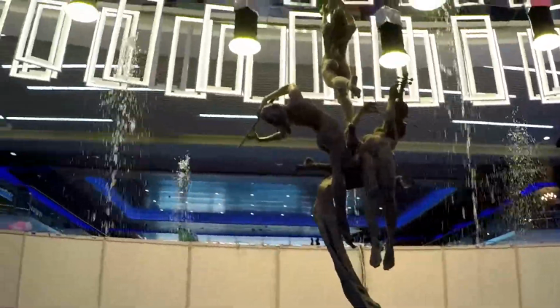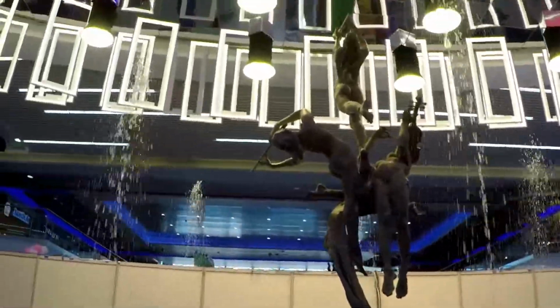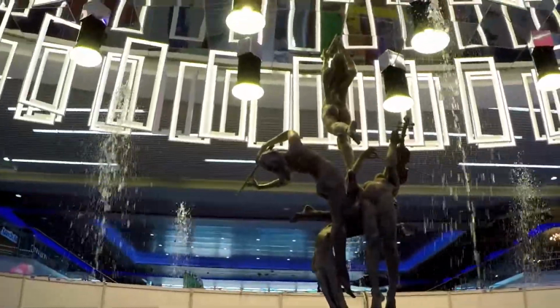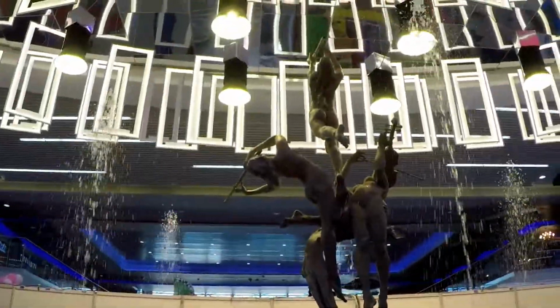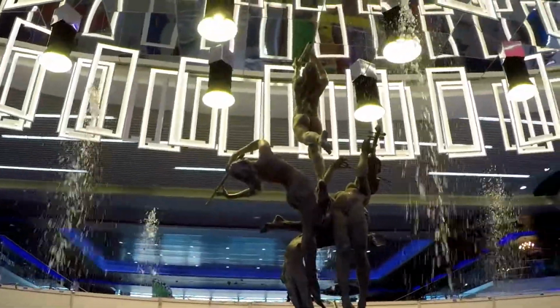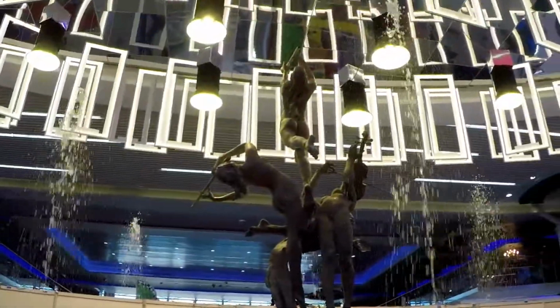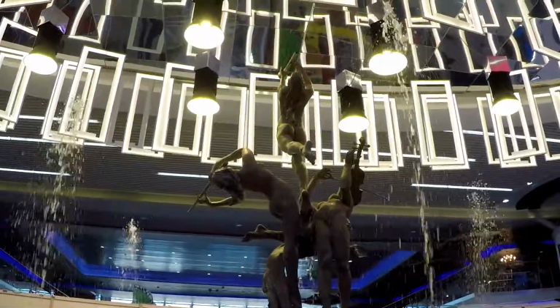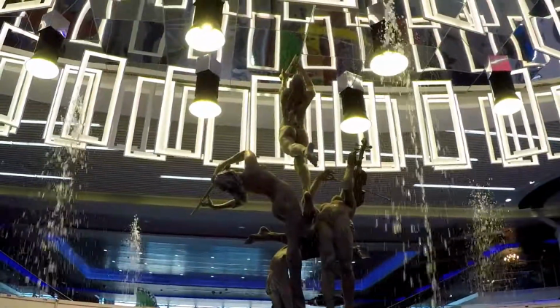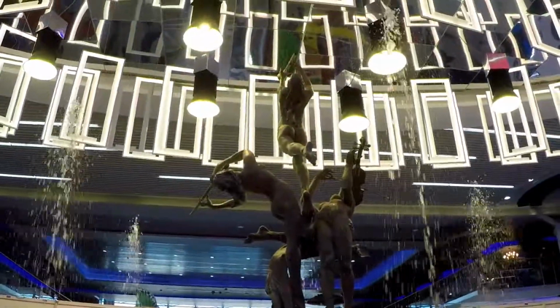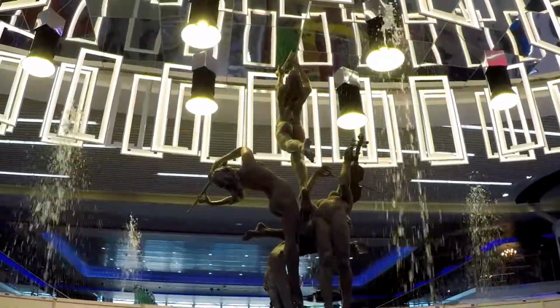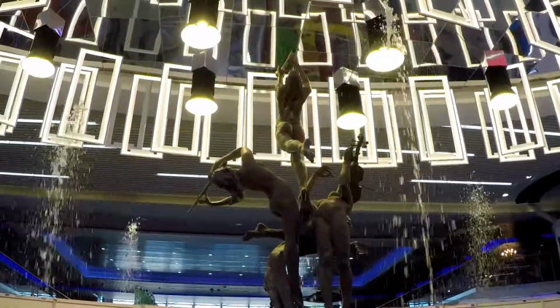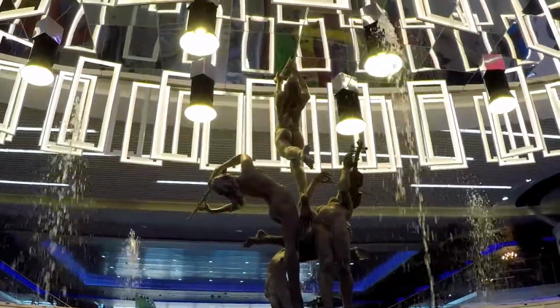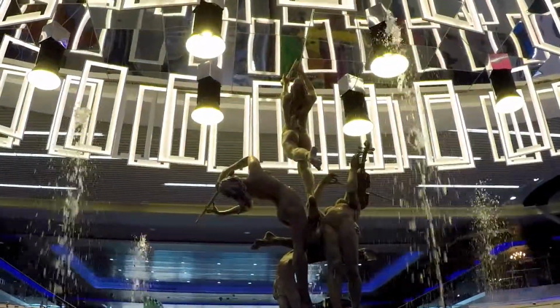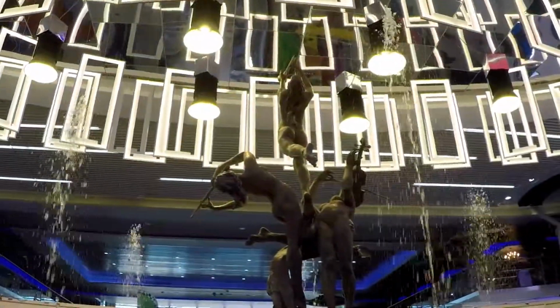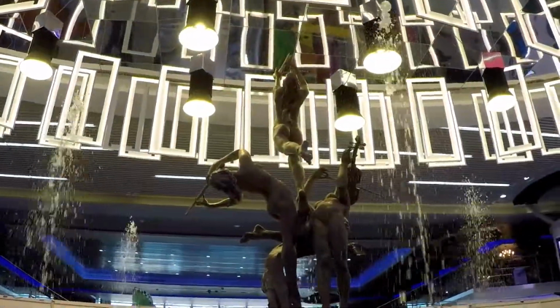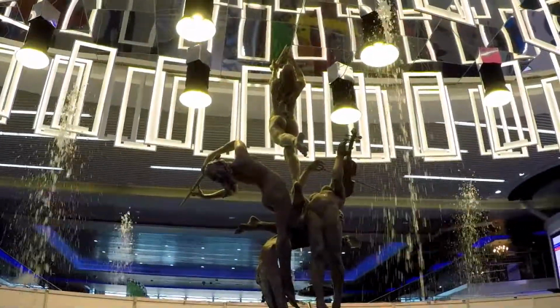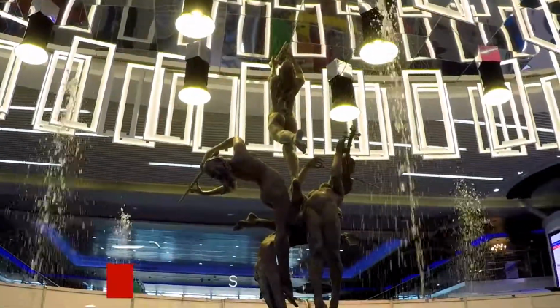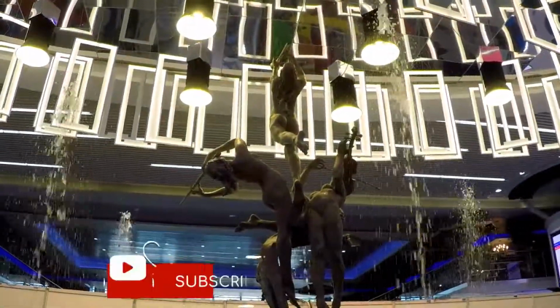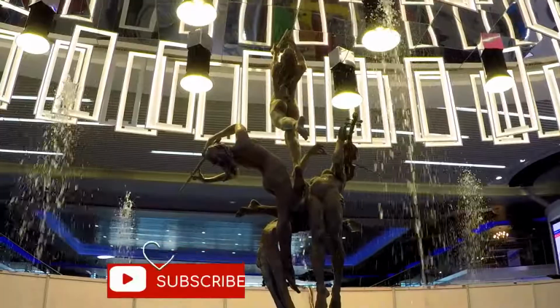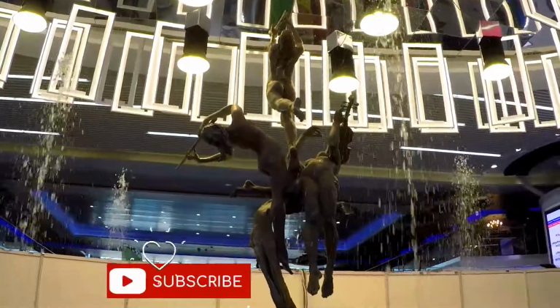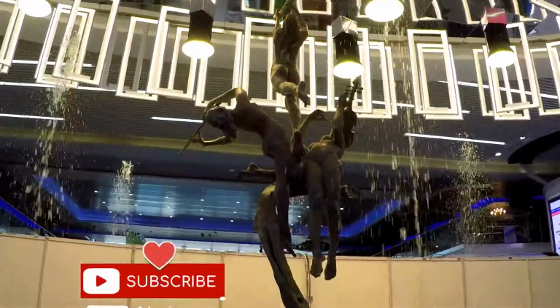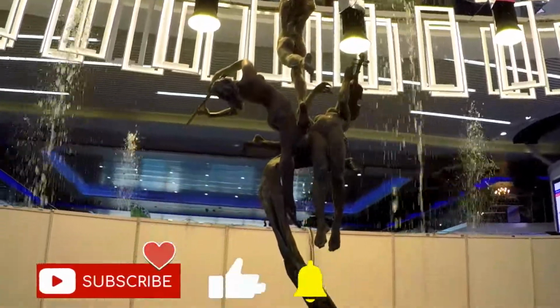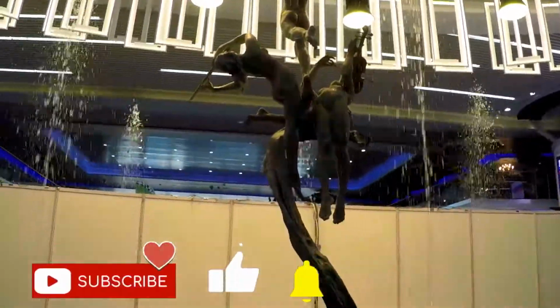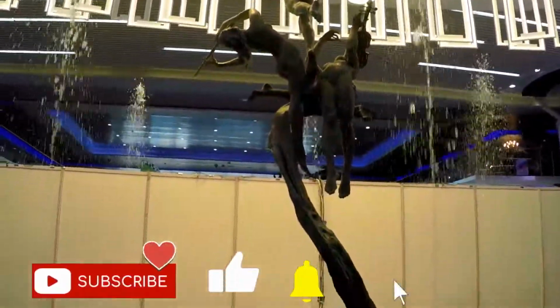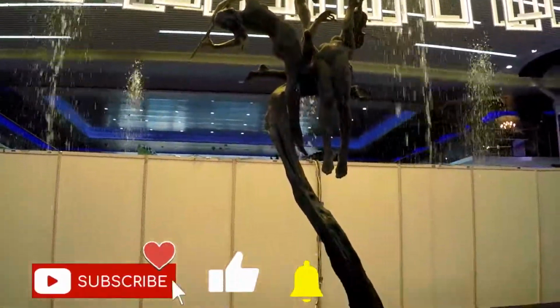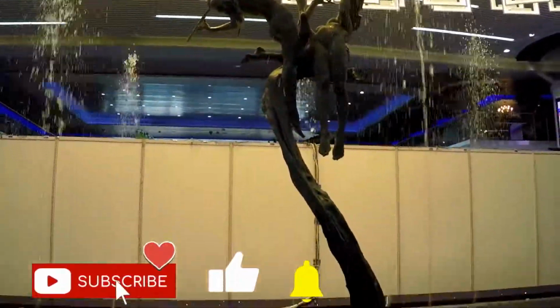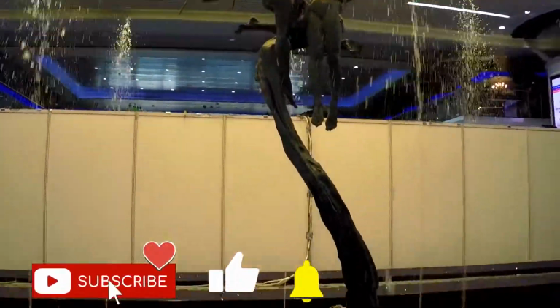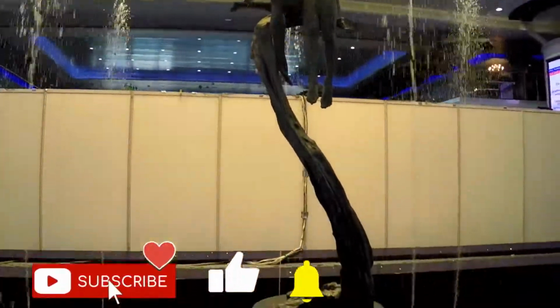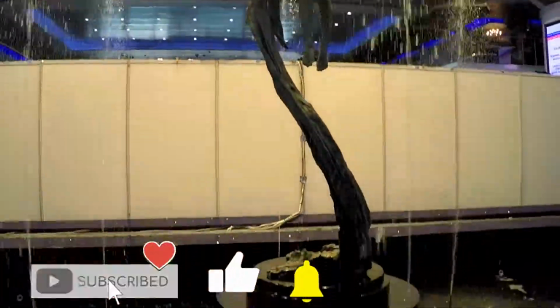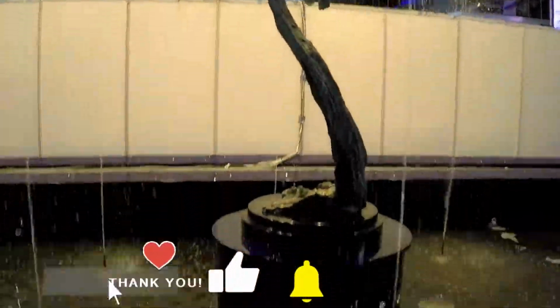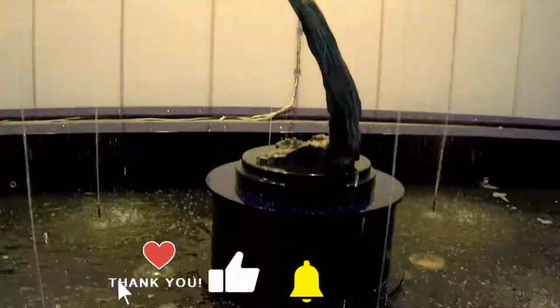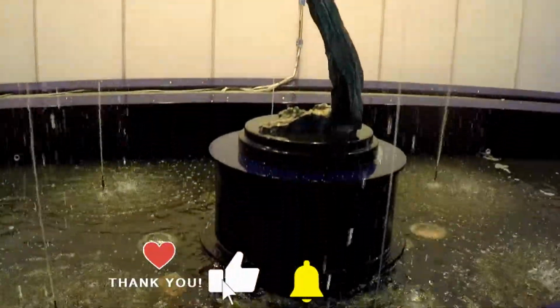Just taking in some of the sights of Gulf City Mall. Thanks for being here.